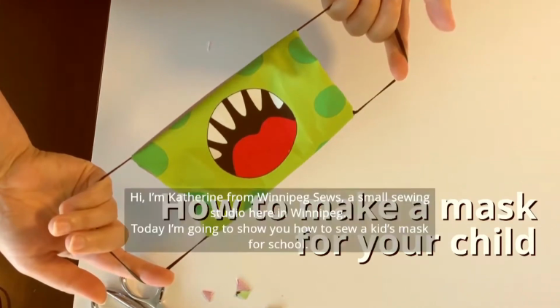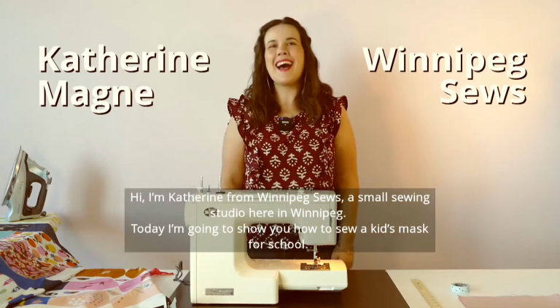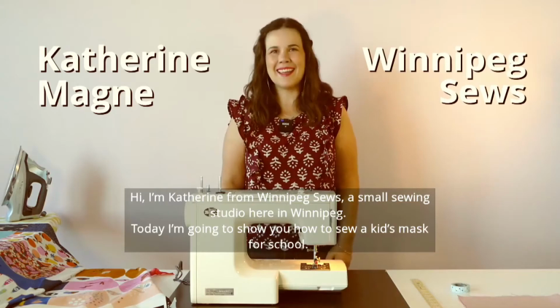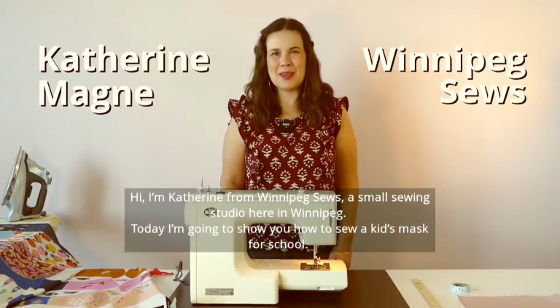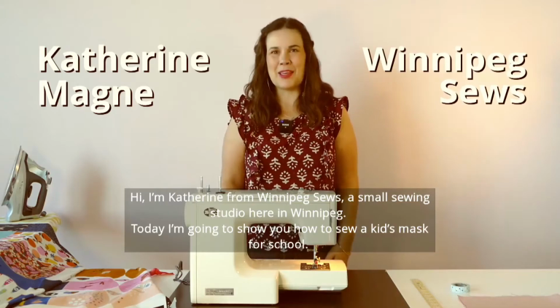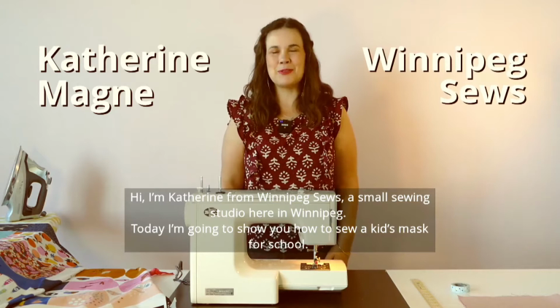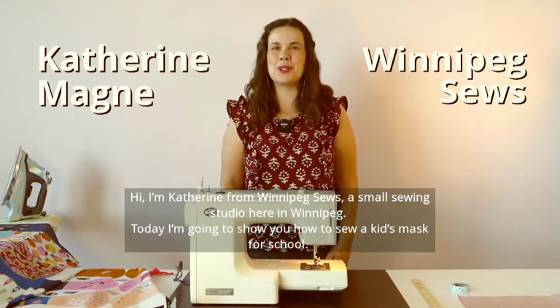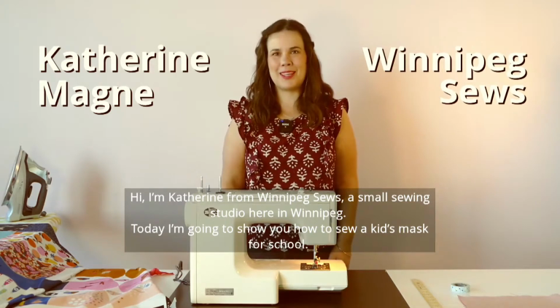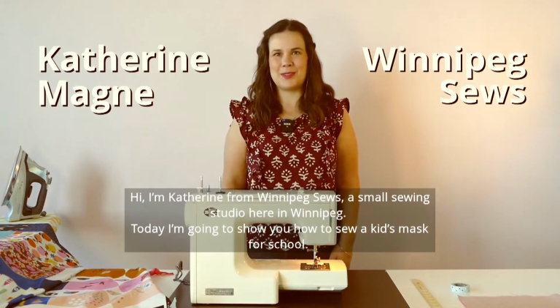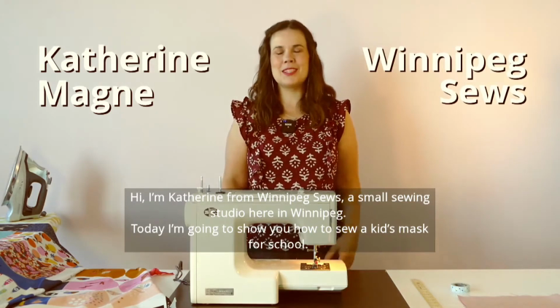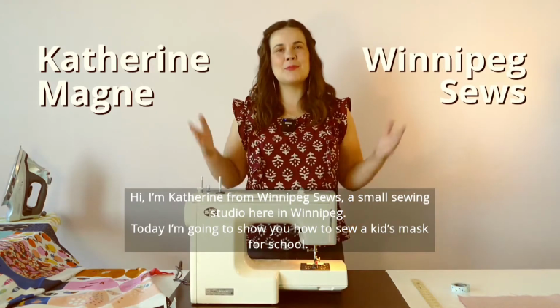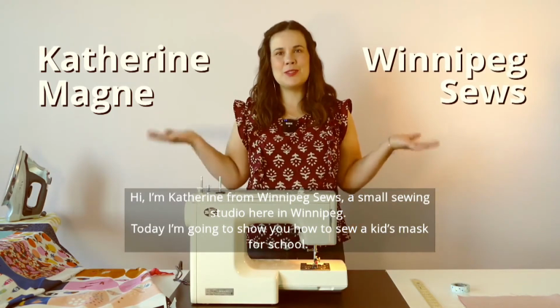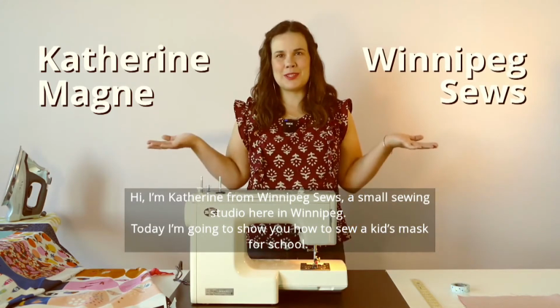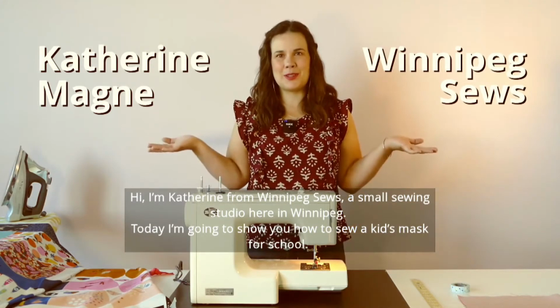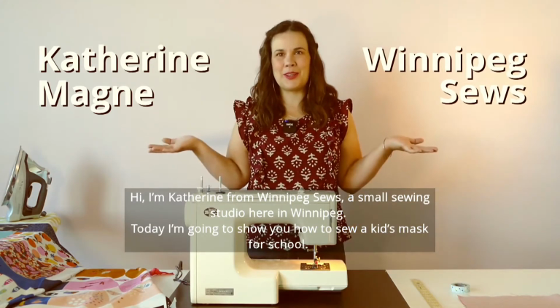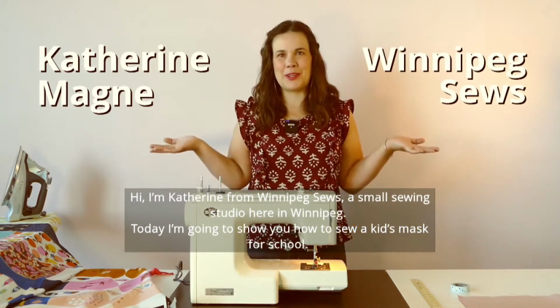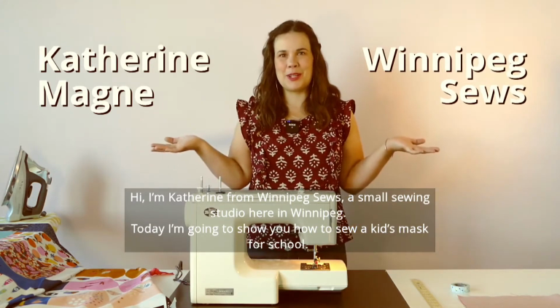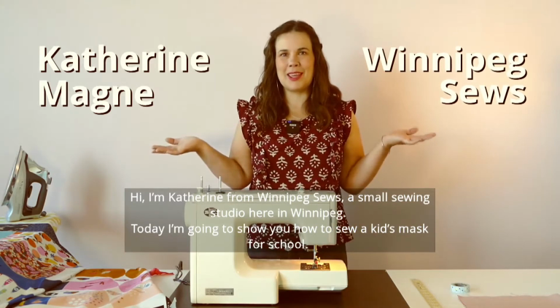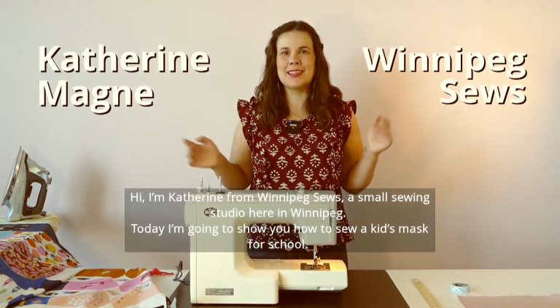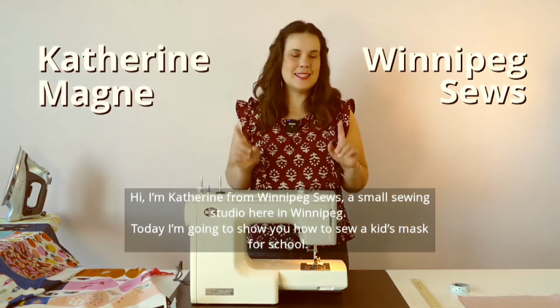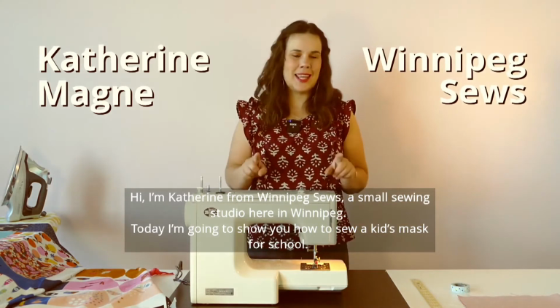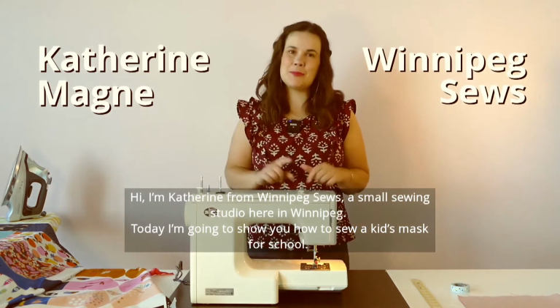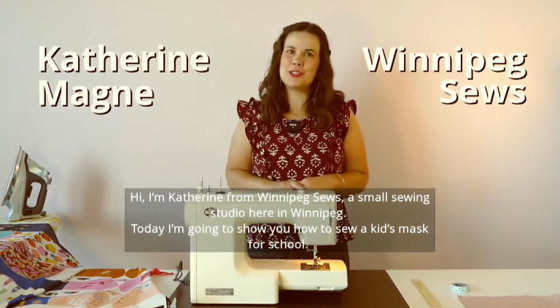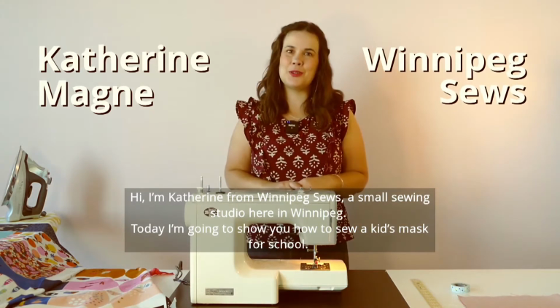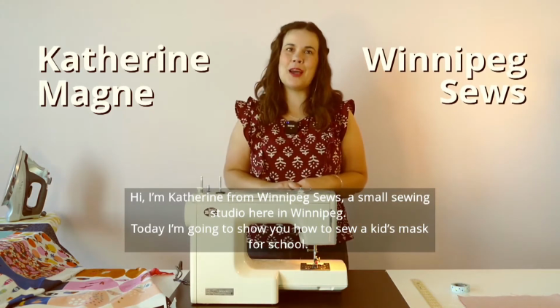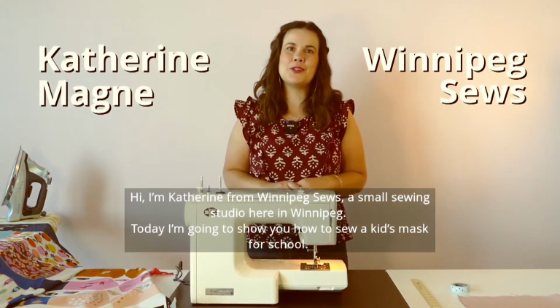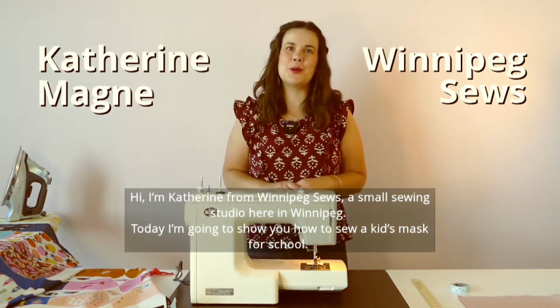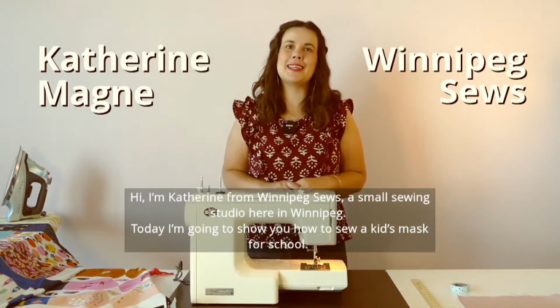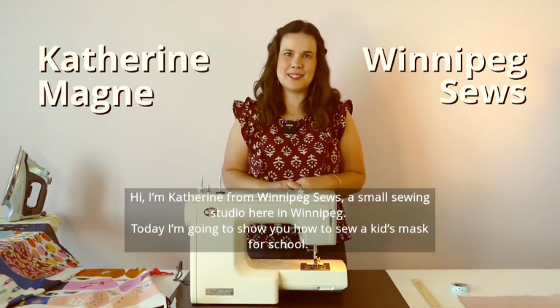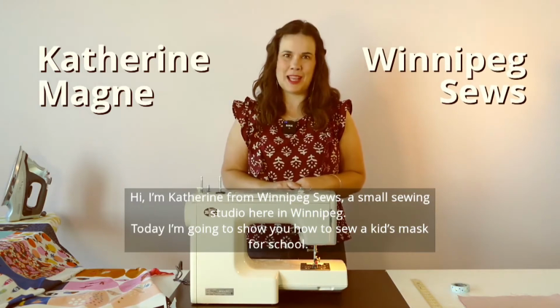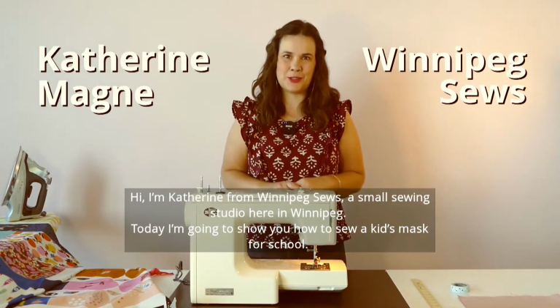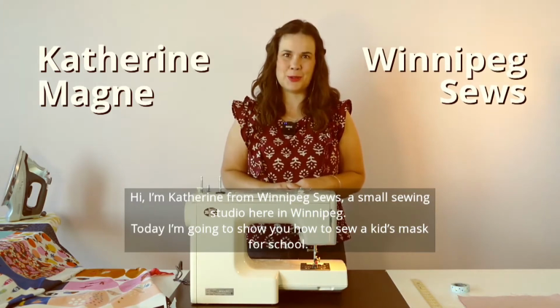Hi, I'm Katherine from Winnipeg Sews, a small sewing studio here in Winnipeg. Today I'm going to show you how to sew a kid's mask for school.